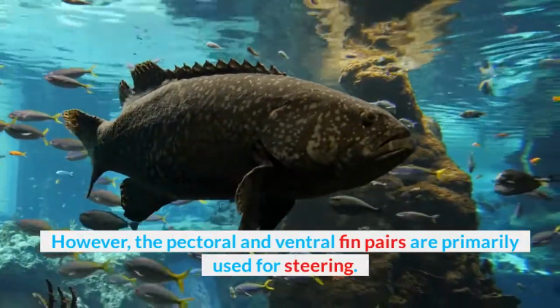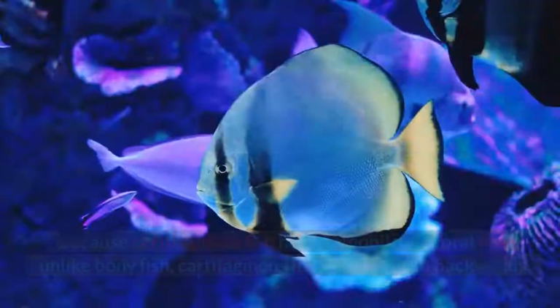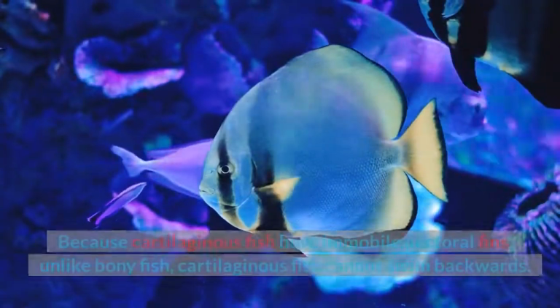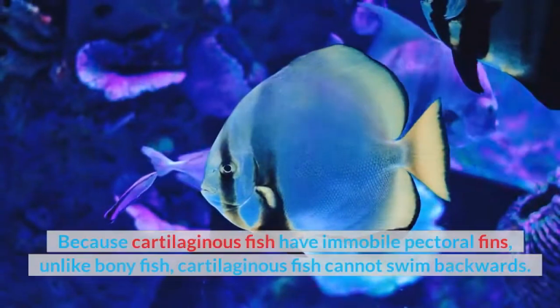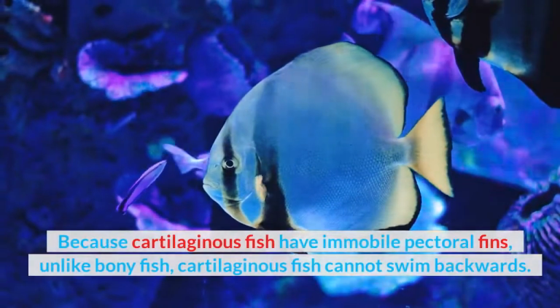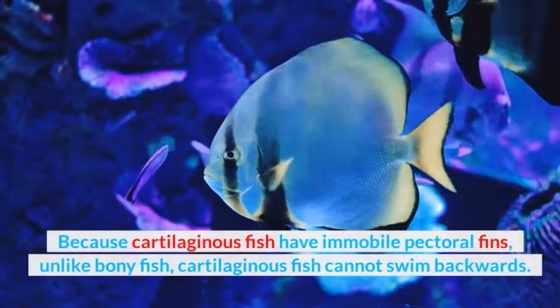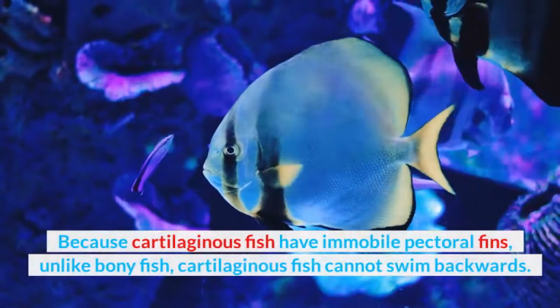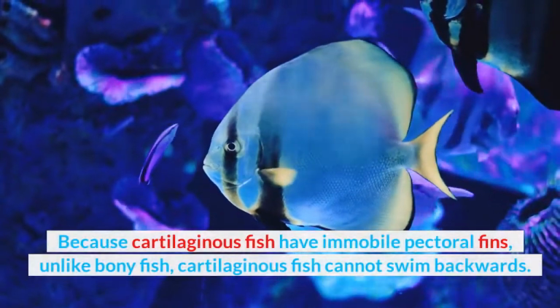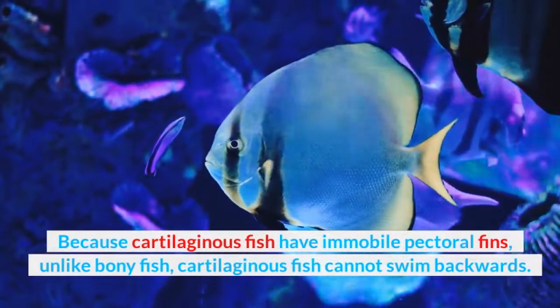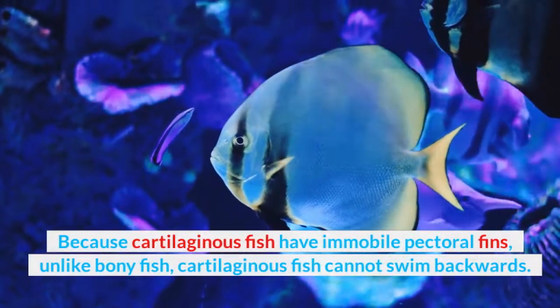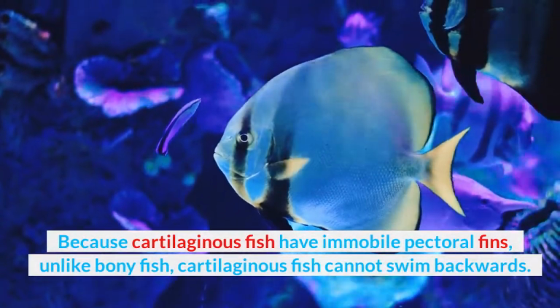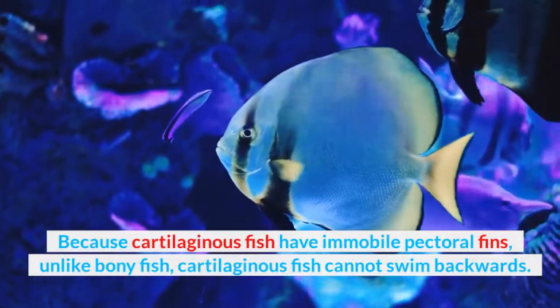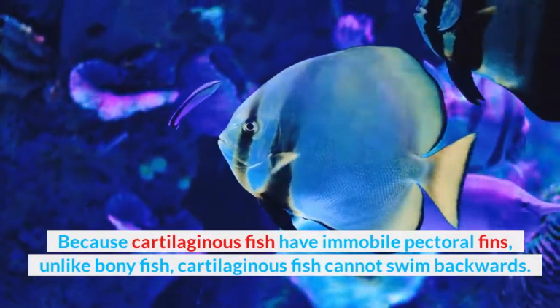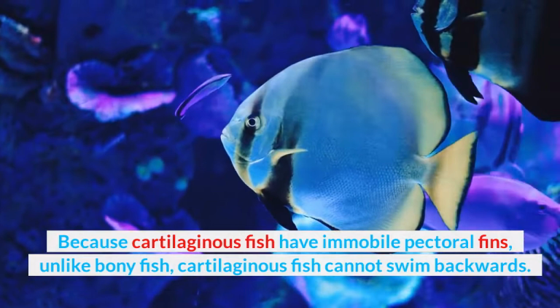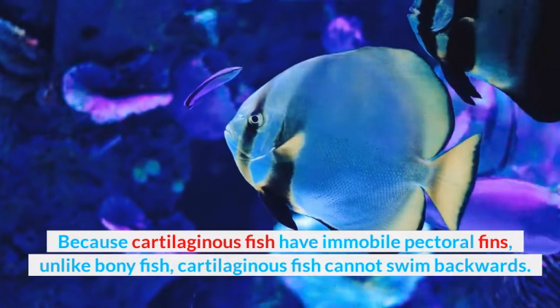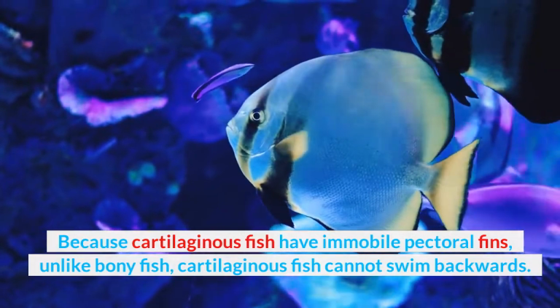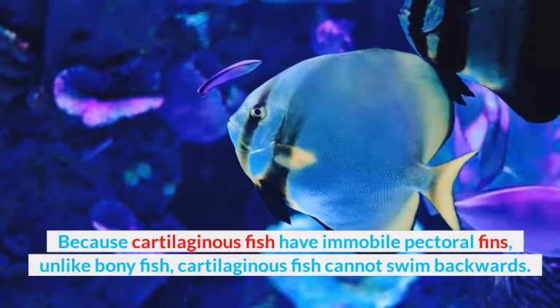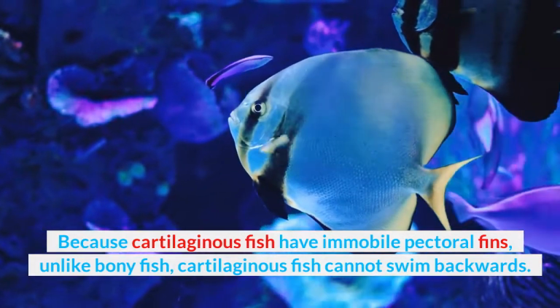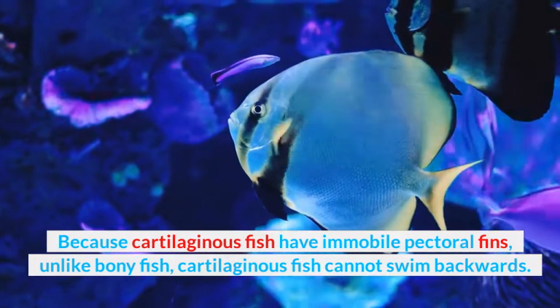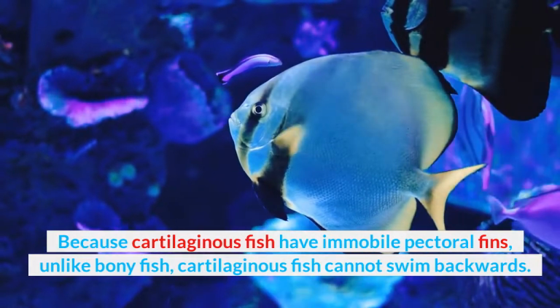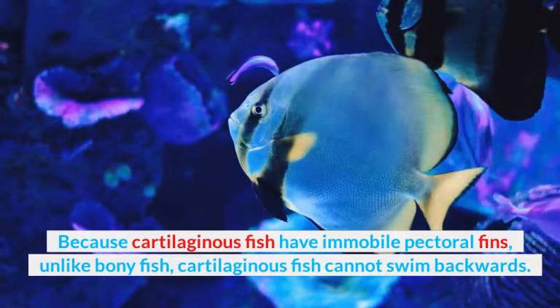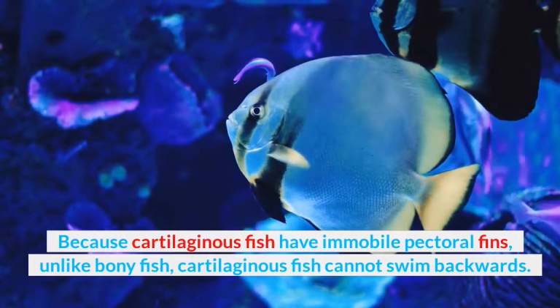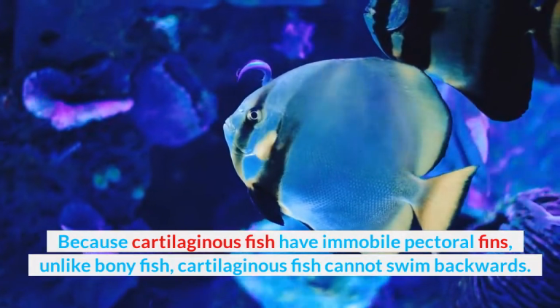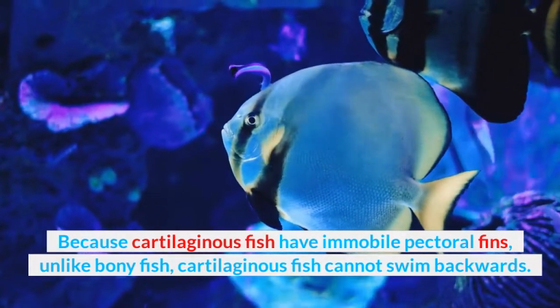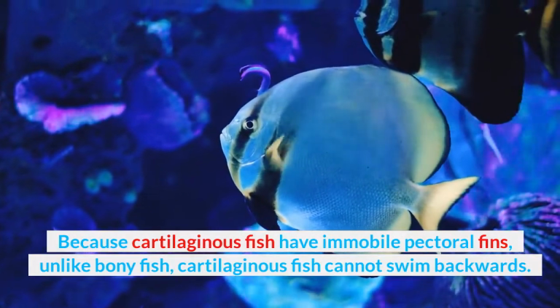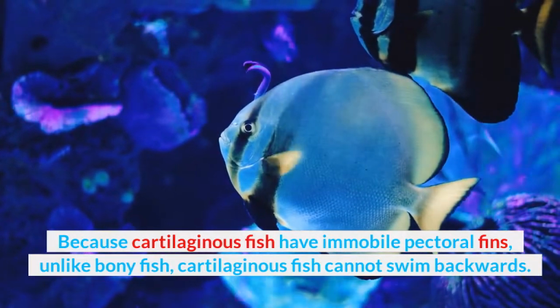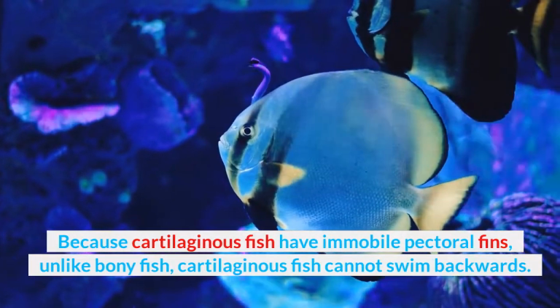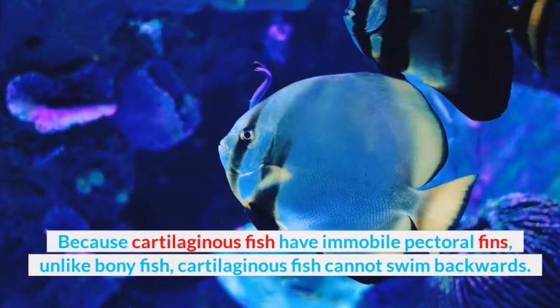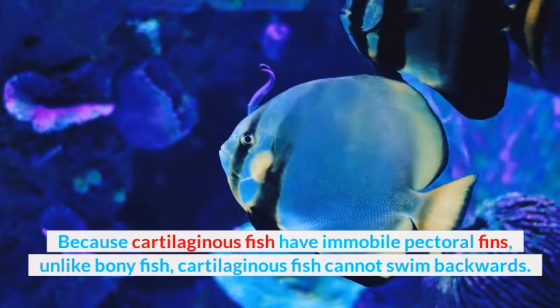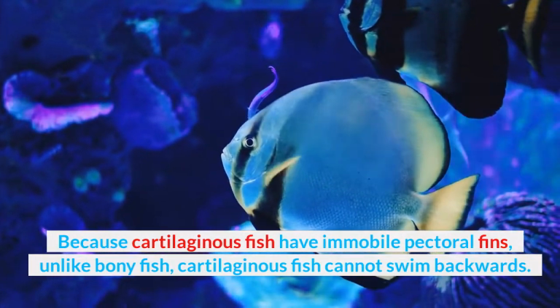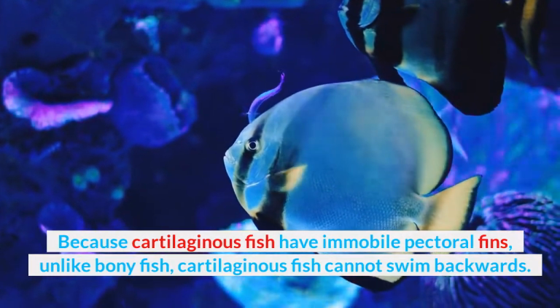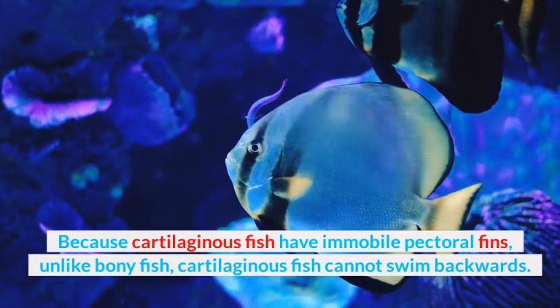Because cartilaginous fish have immobile pectoral fins, unlike bony fish, cartilaginous fish cannot swim backwards.